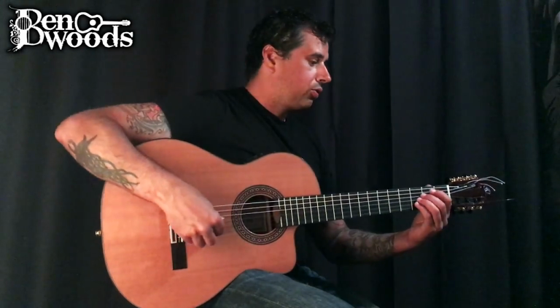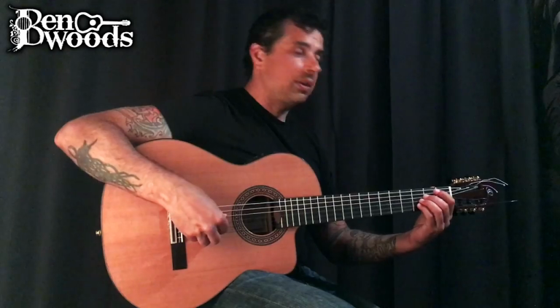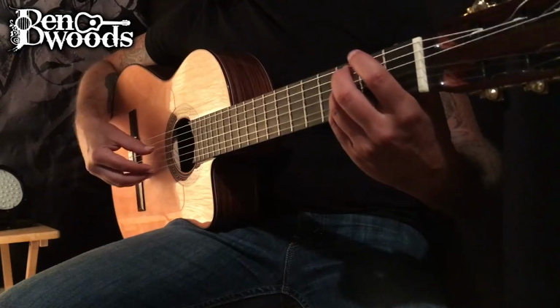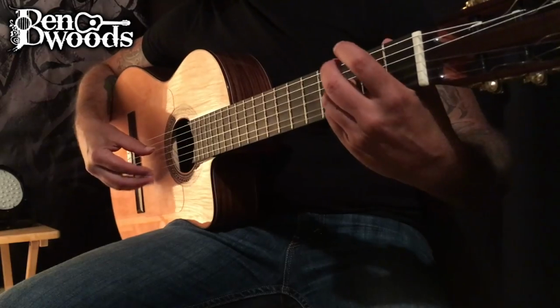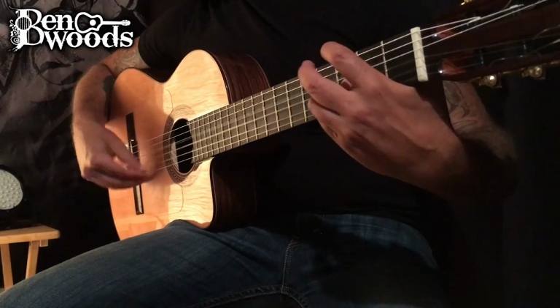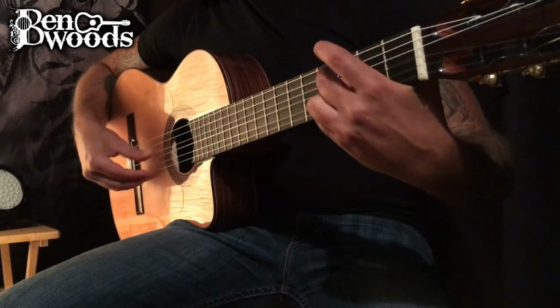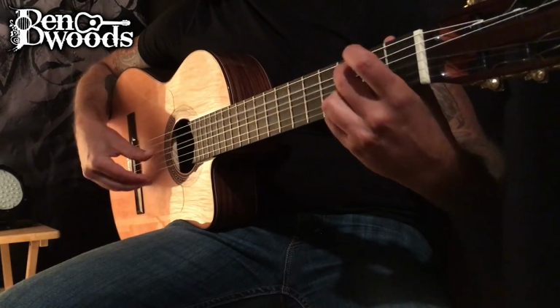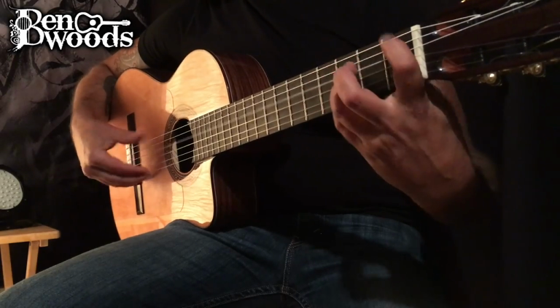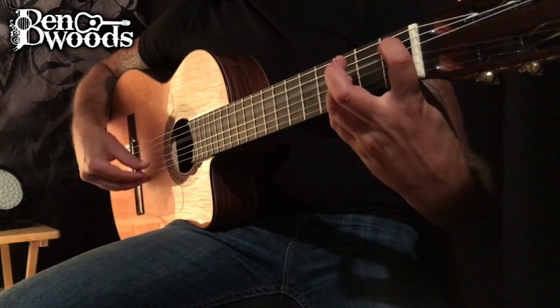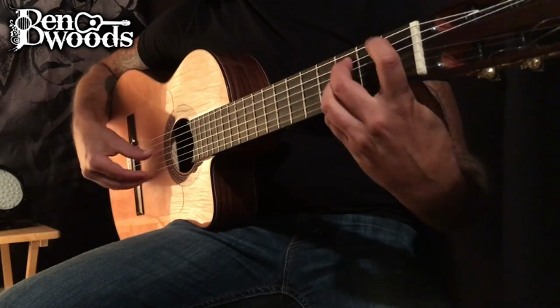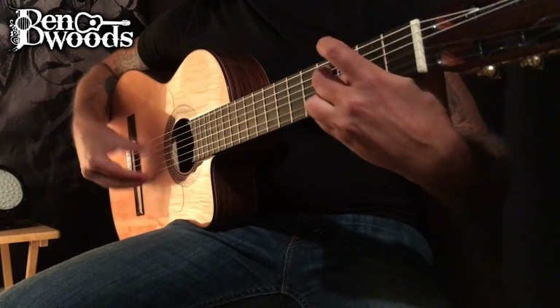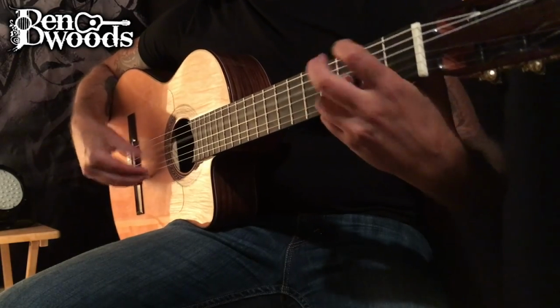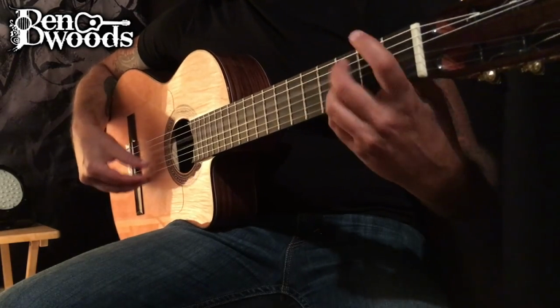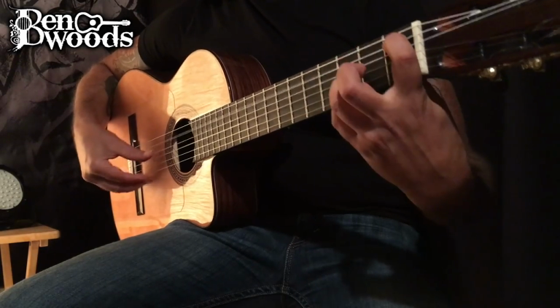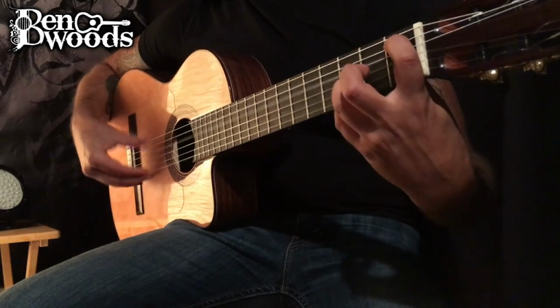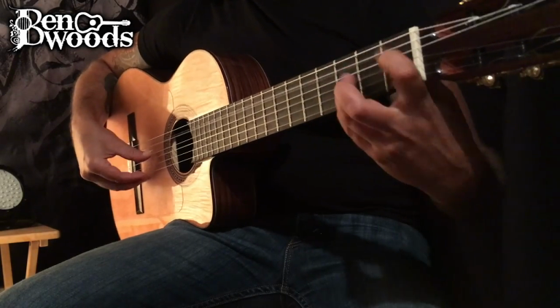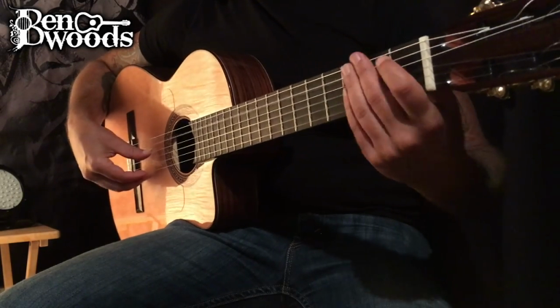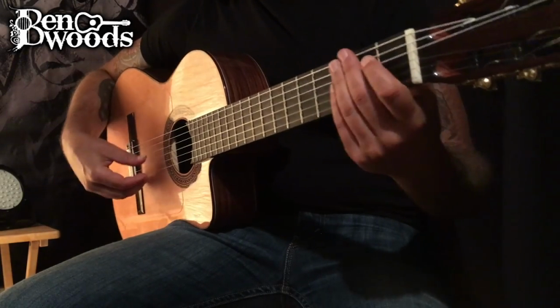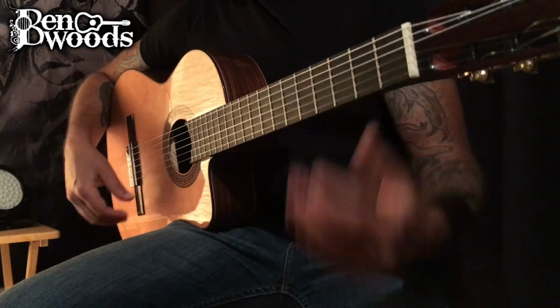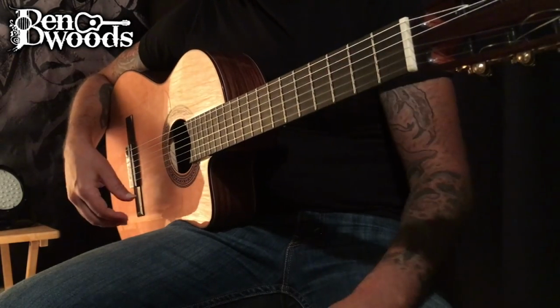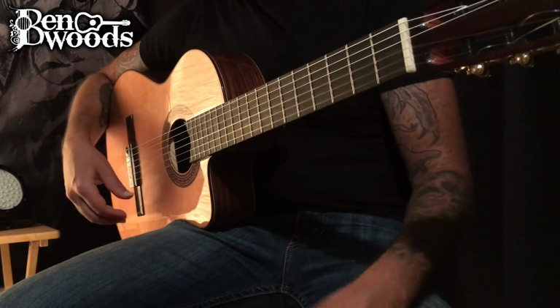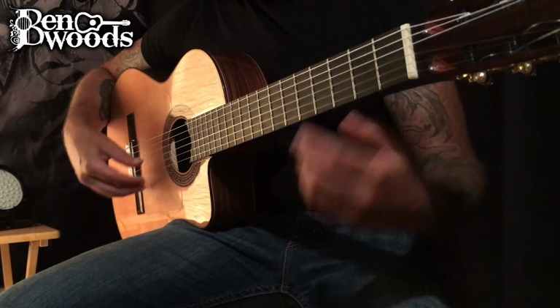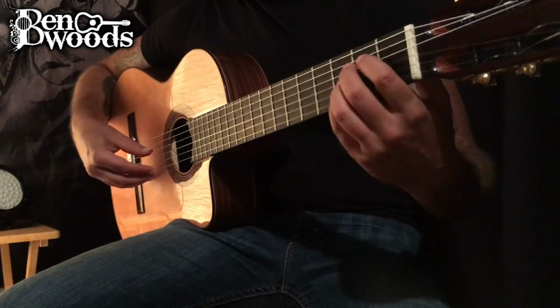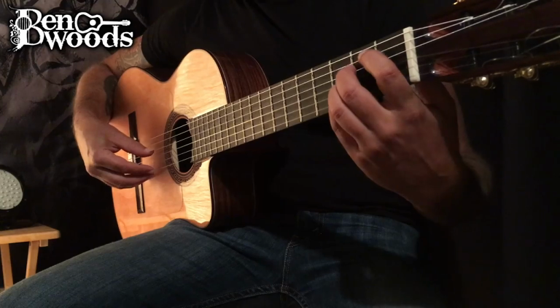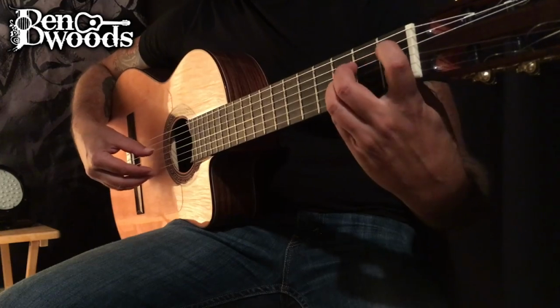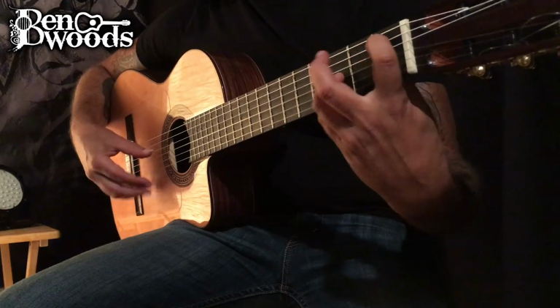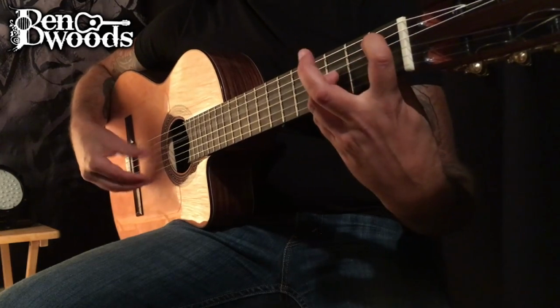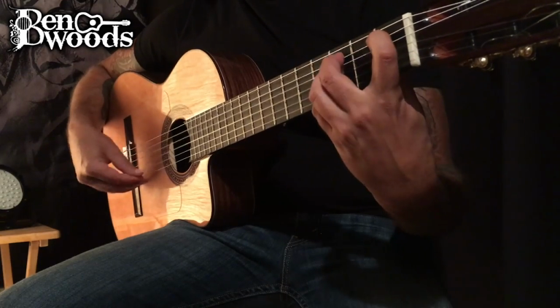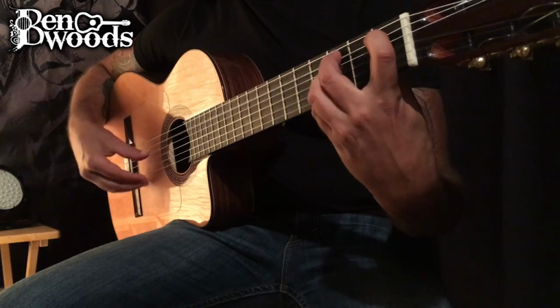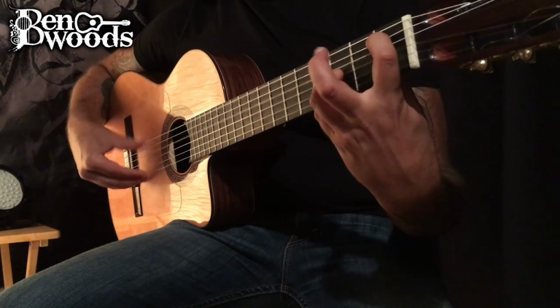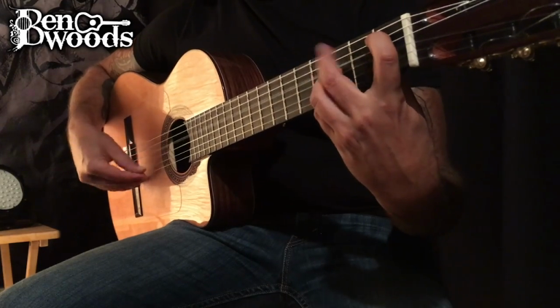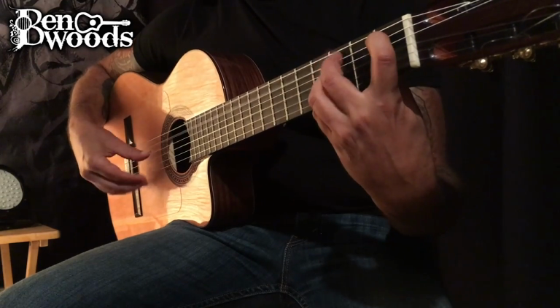Triplets sound like... Okay, quadruplets sound like...